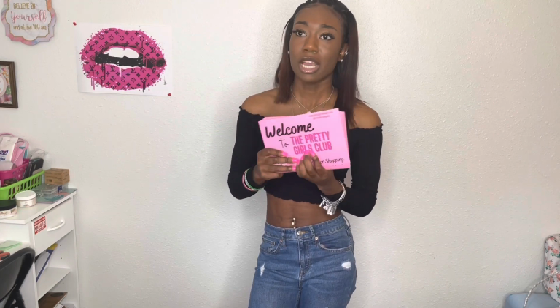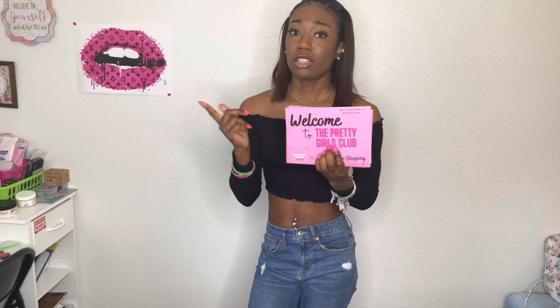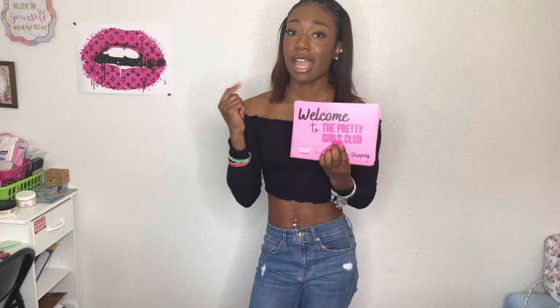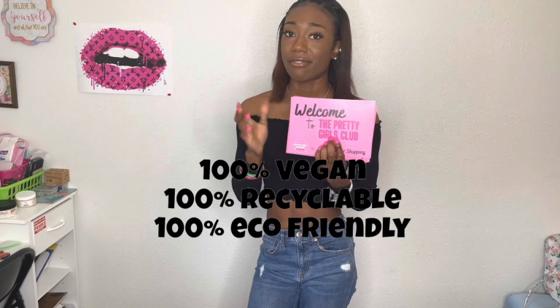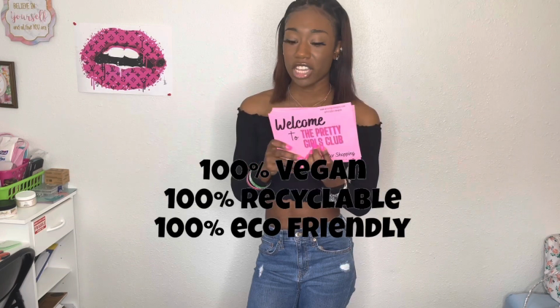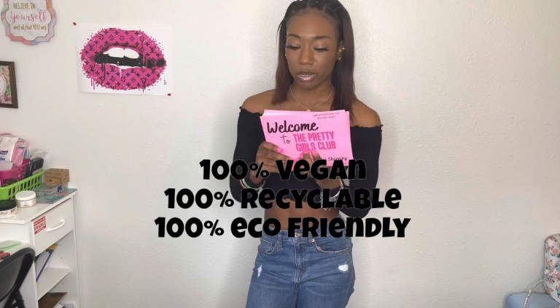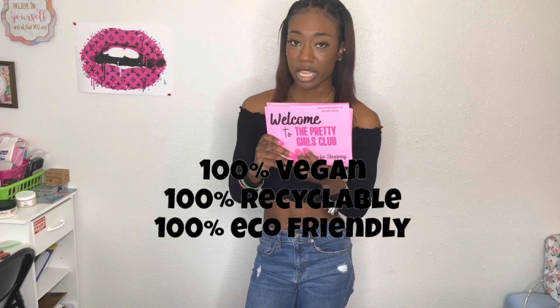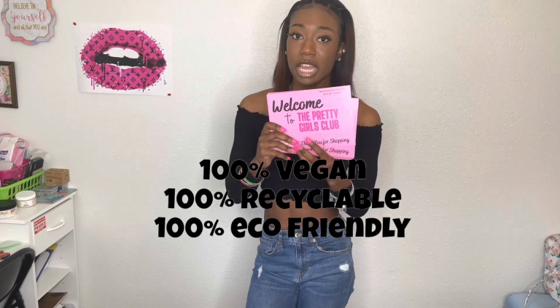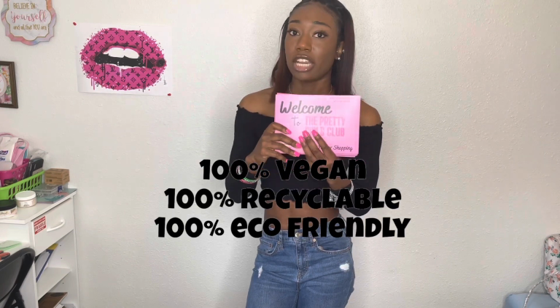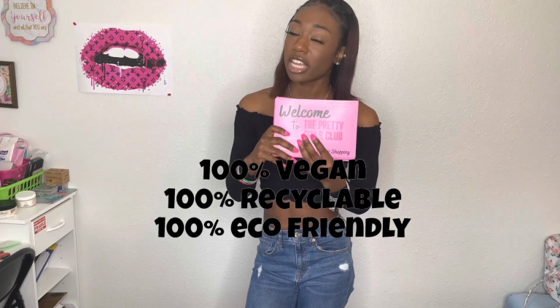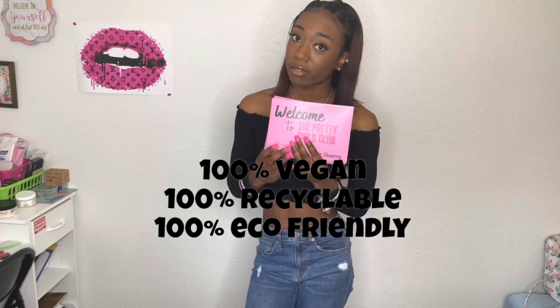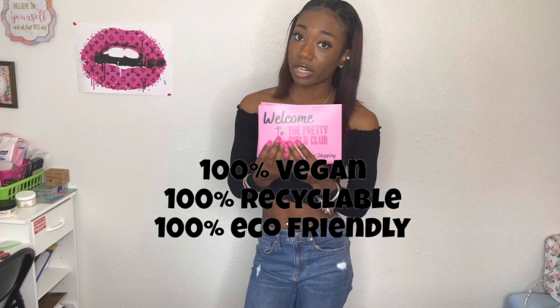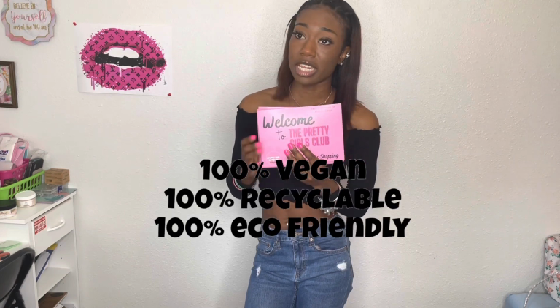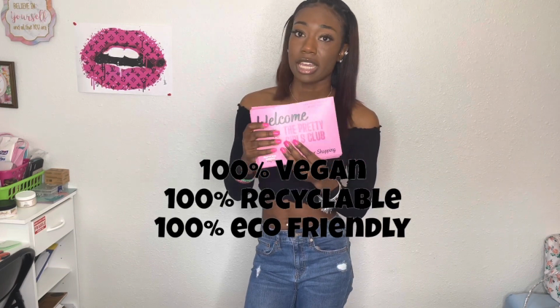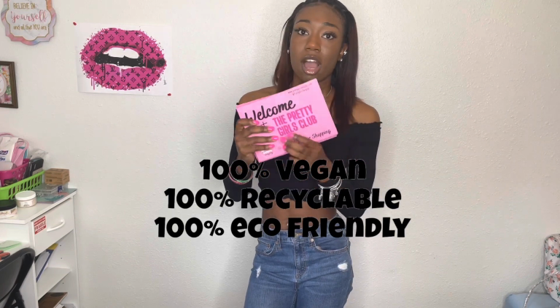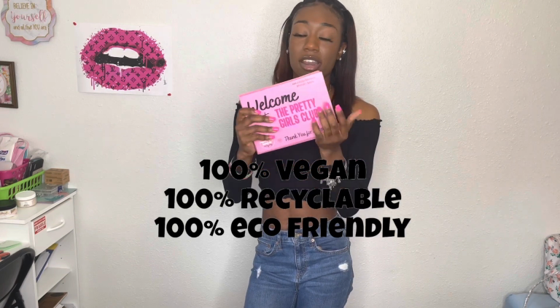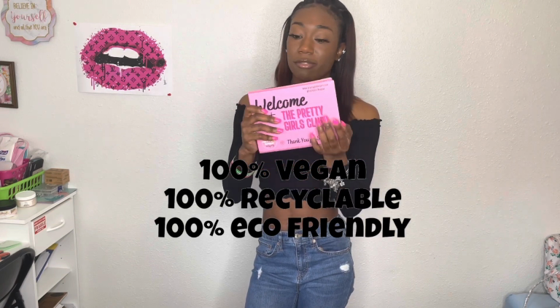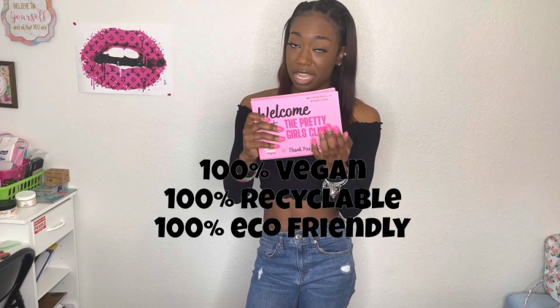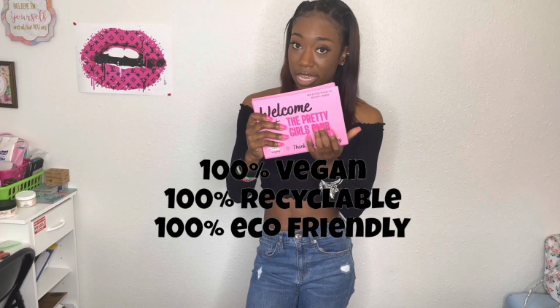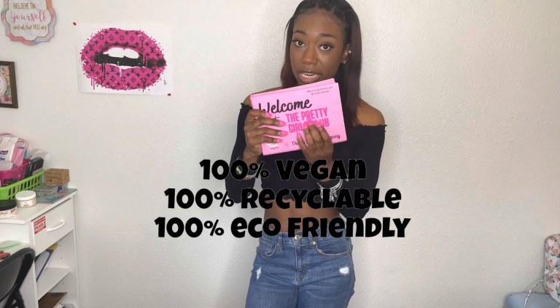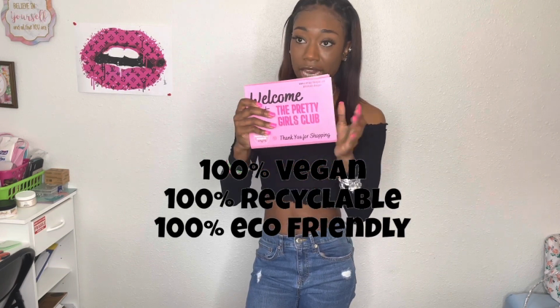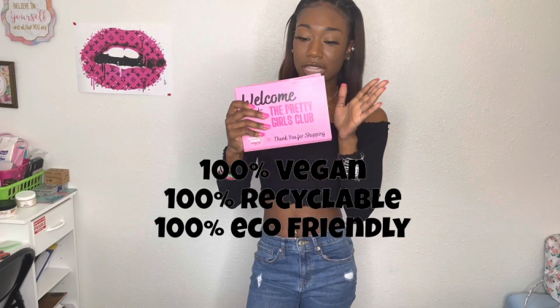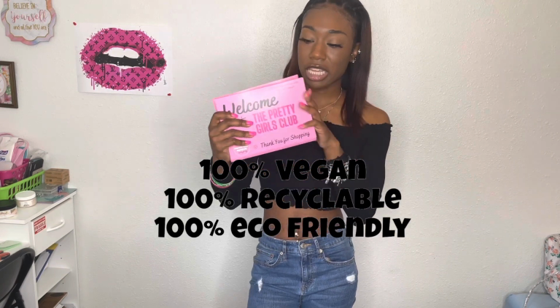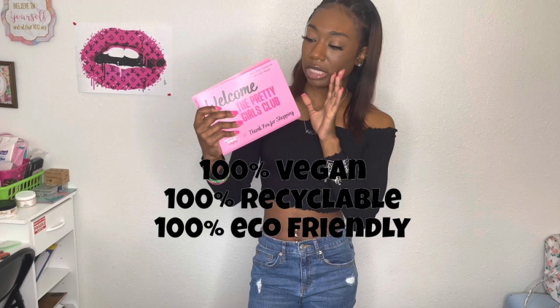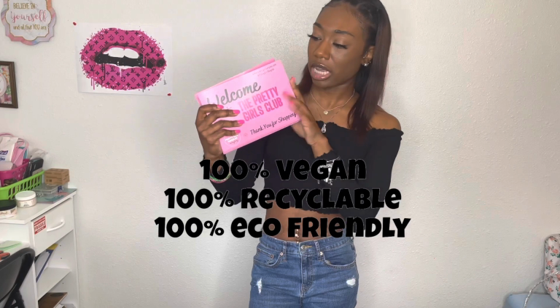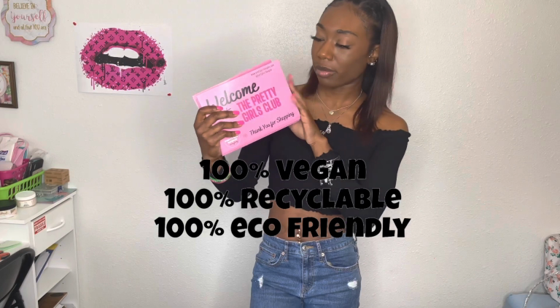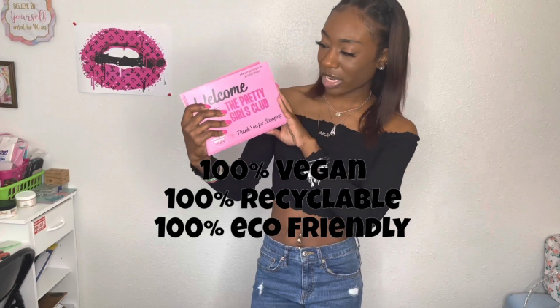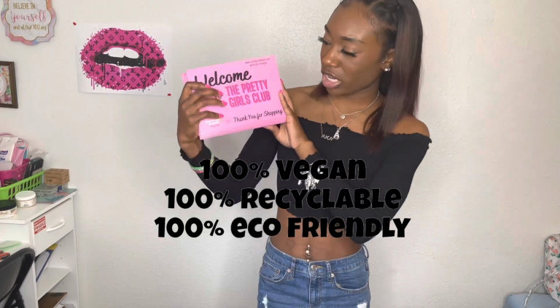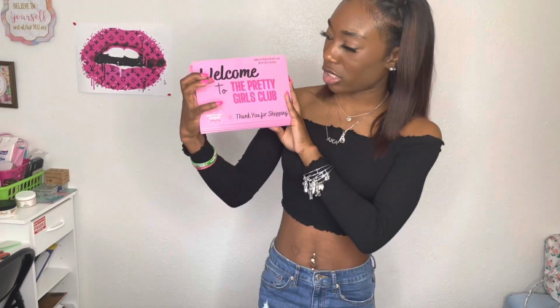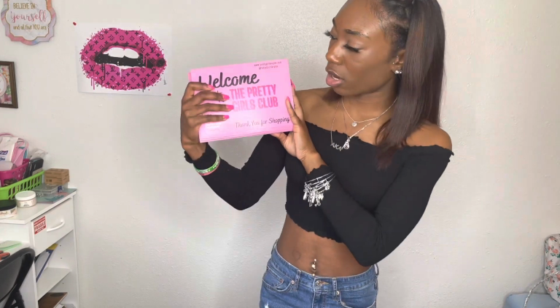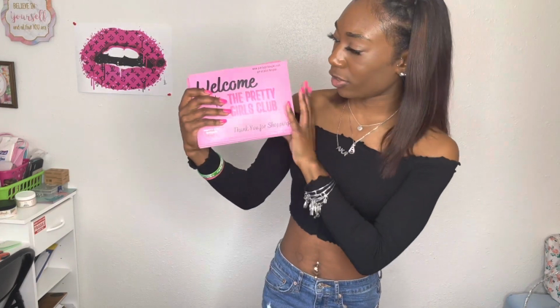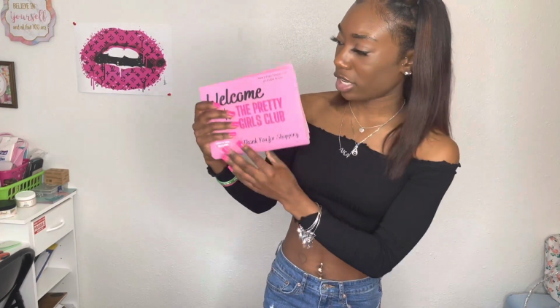They have fast shipping, they're eco-friendly, and they're vegan. This custom packaging is so freaking cute.